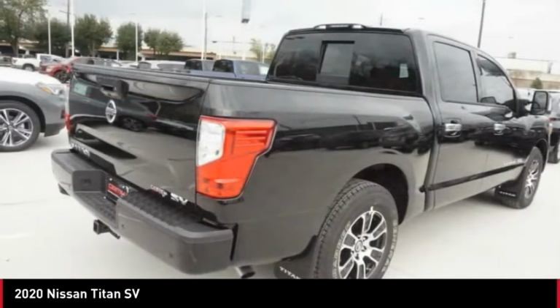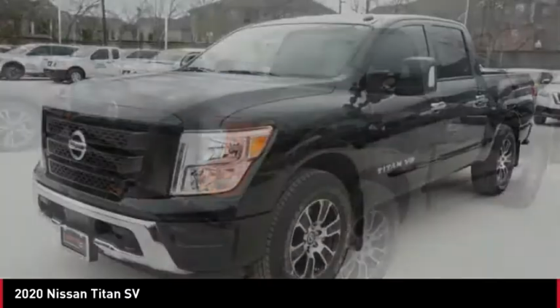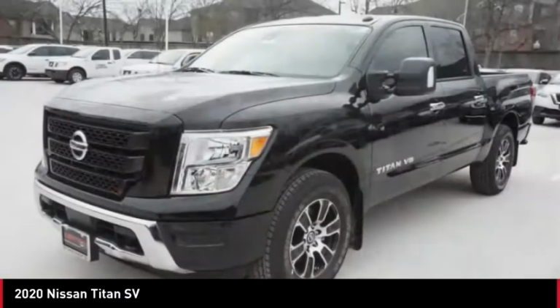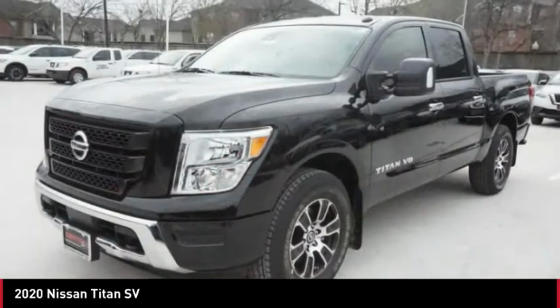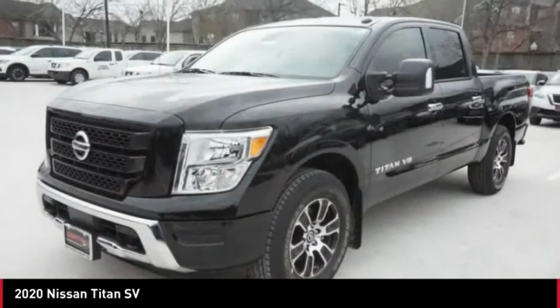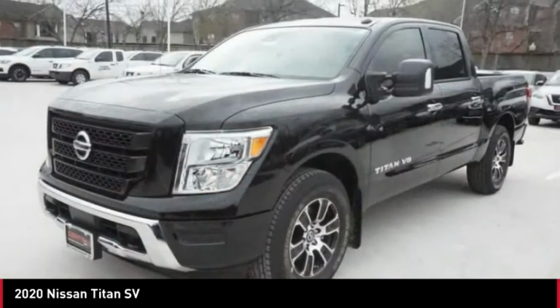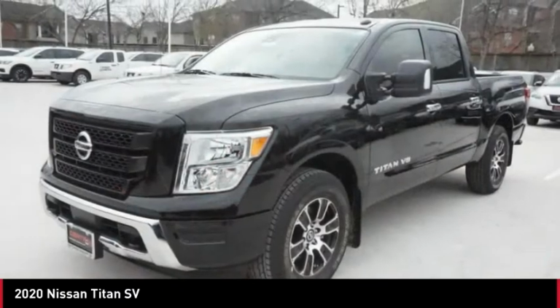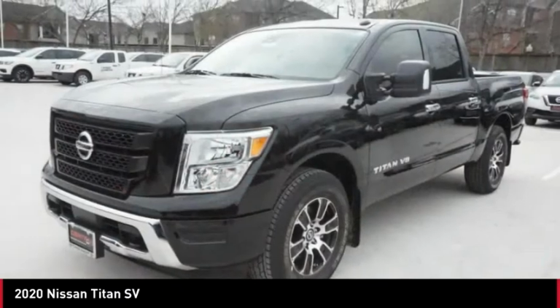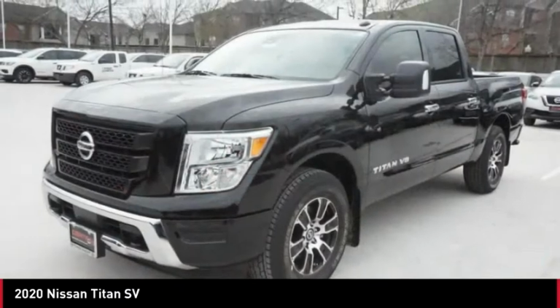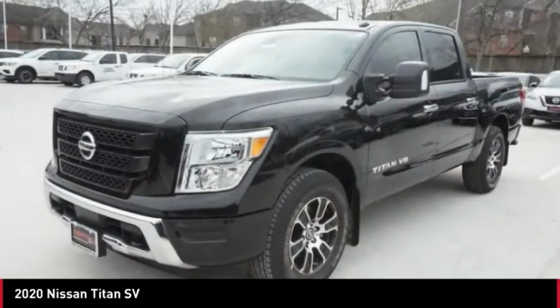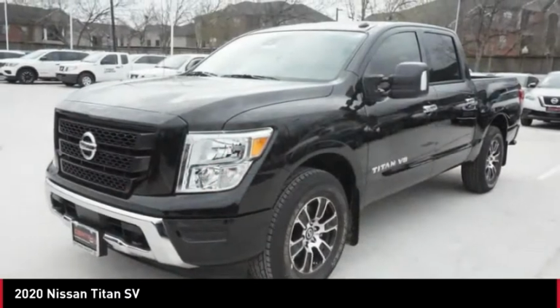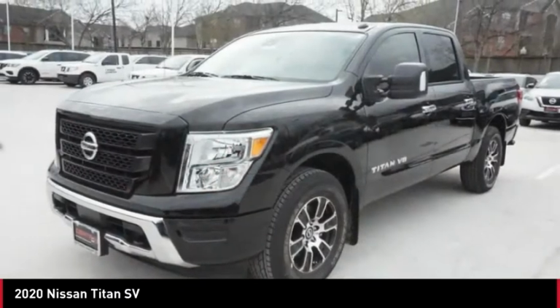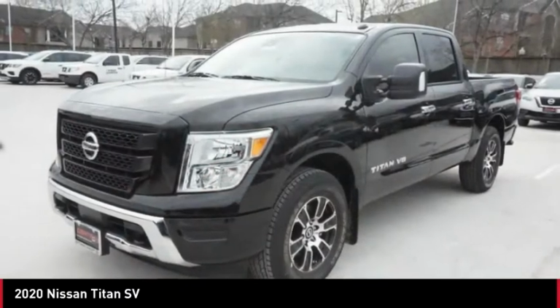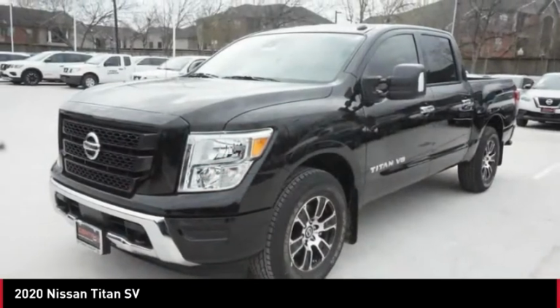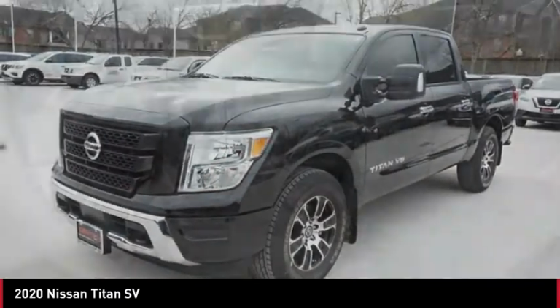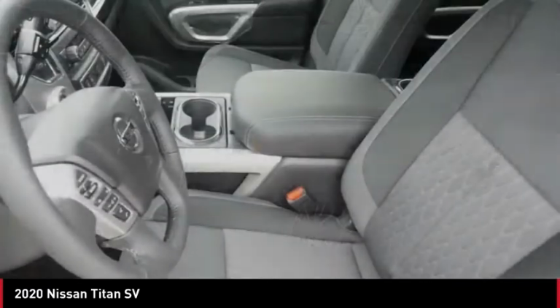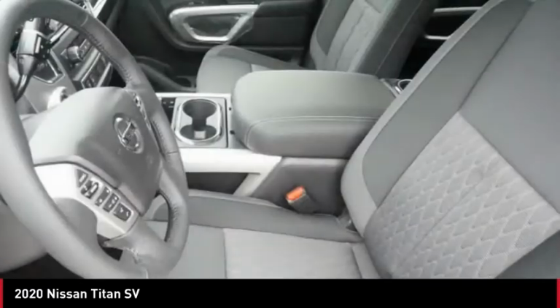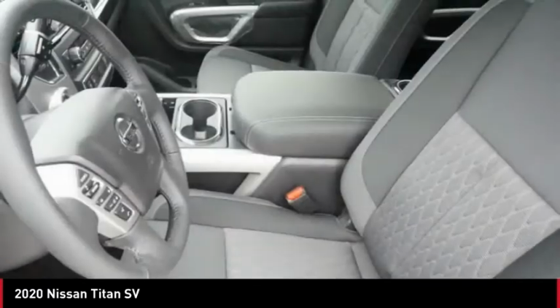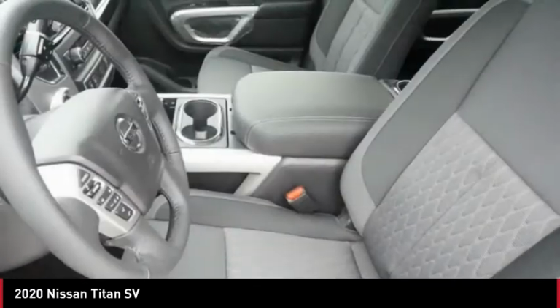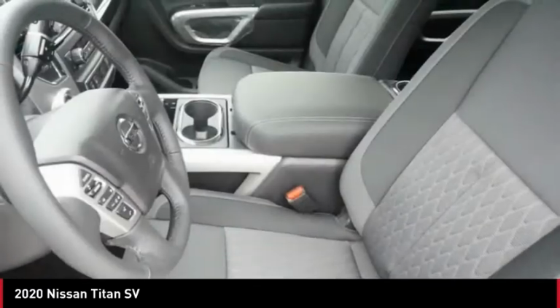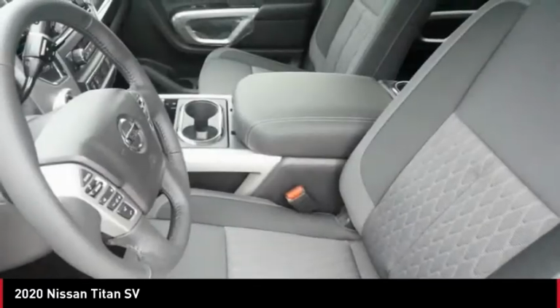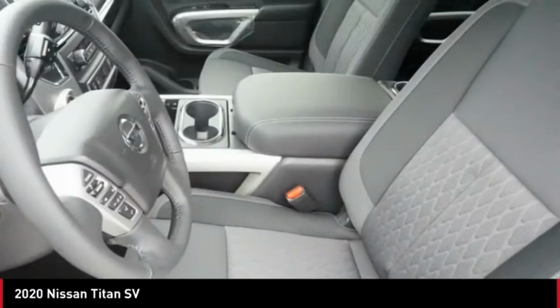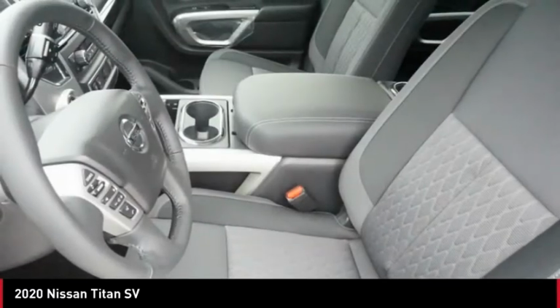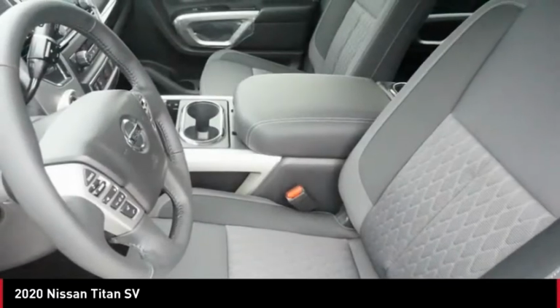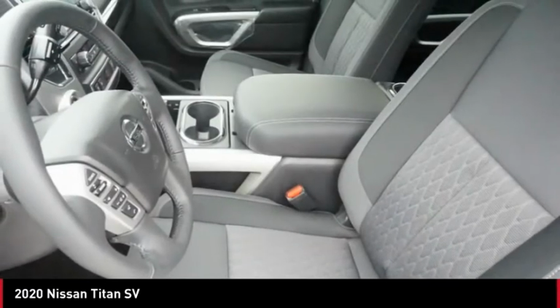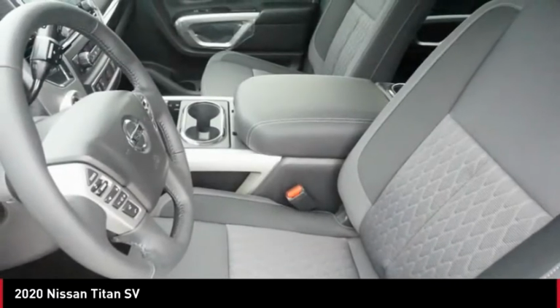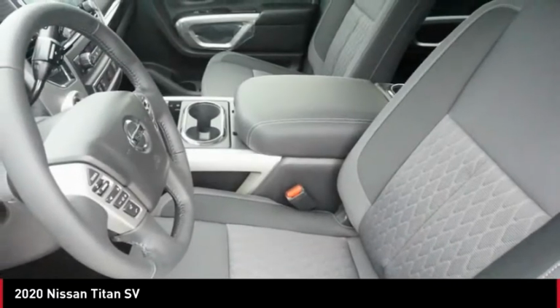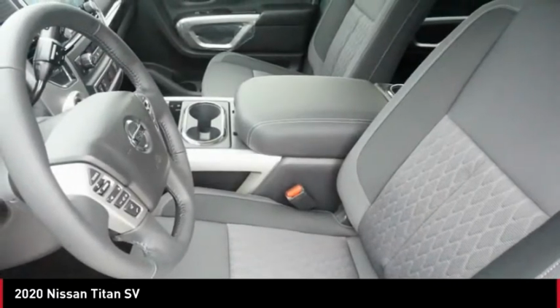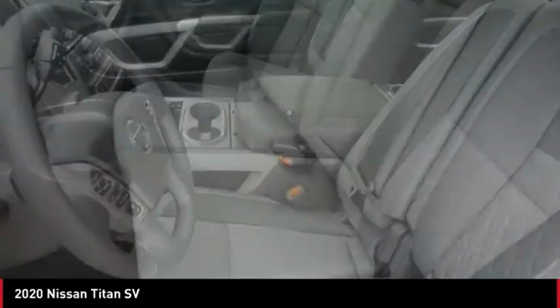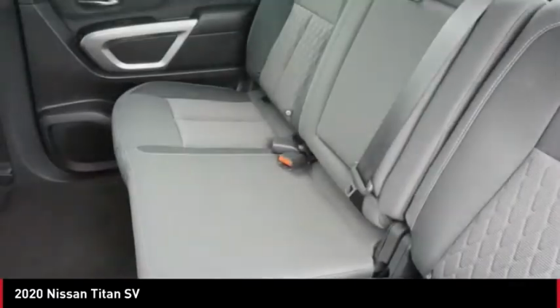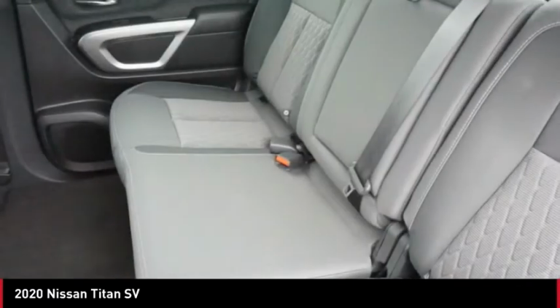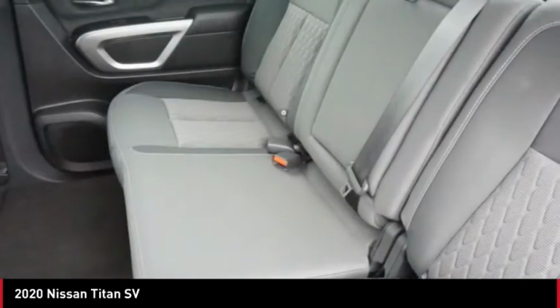This beauty will make even your house keys jealous. Drive it today. Titan.